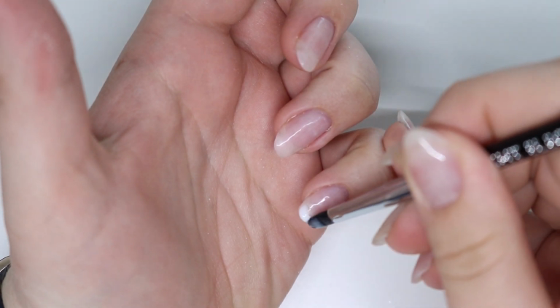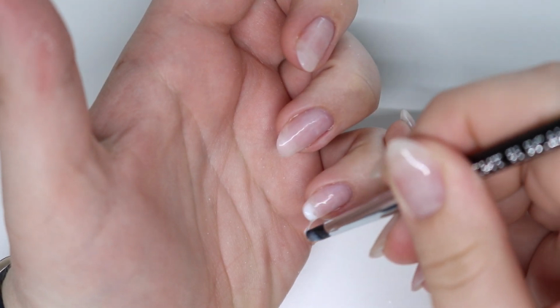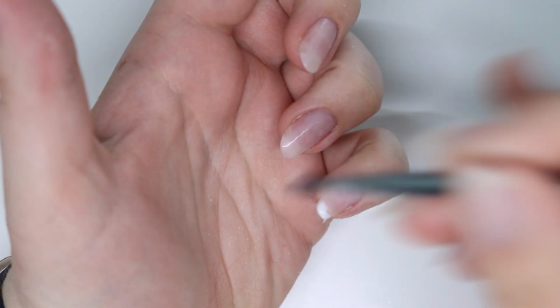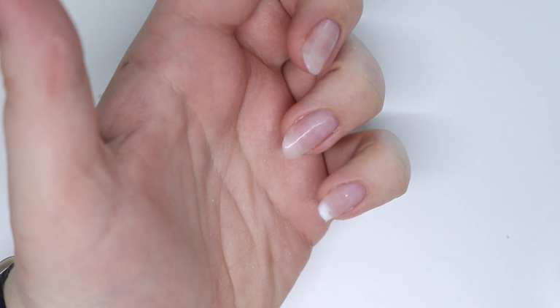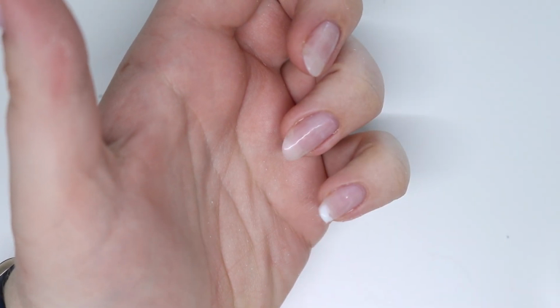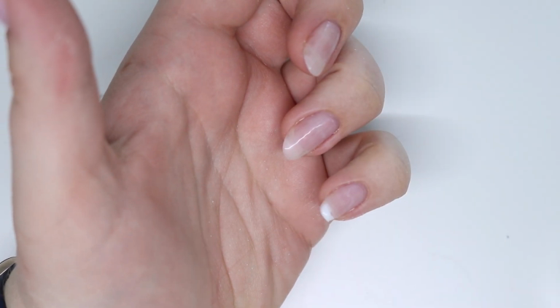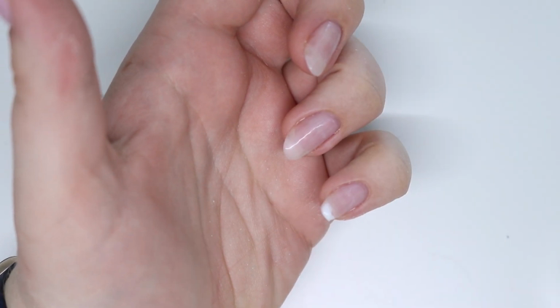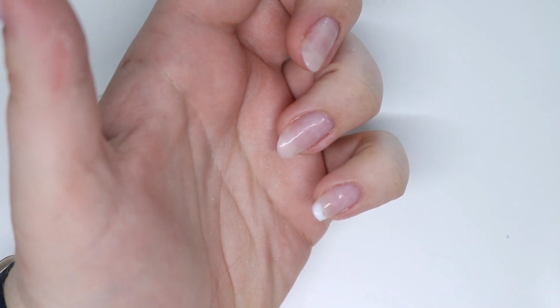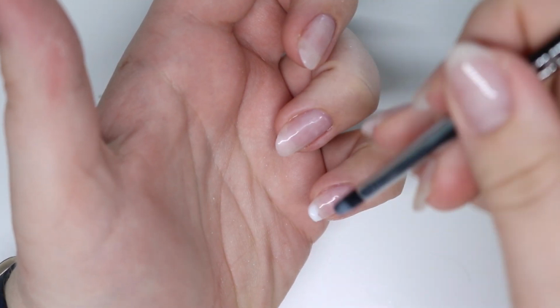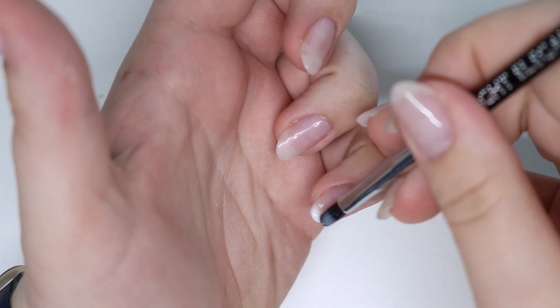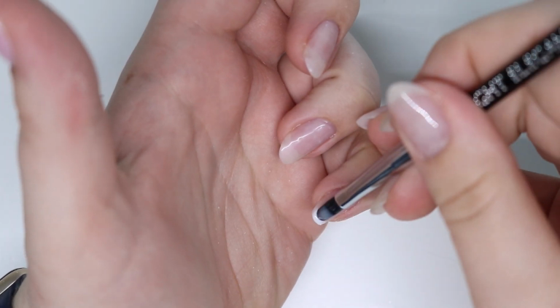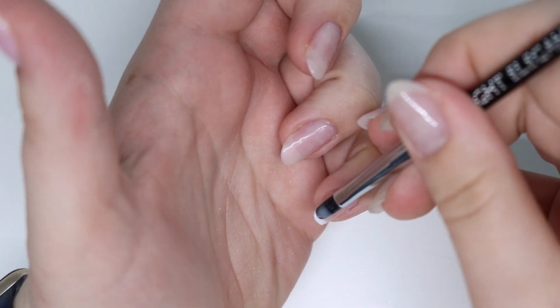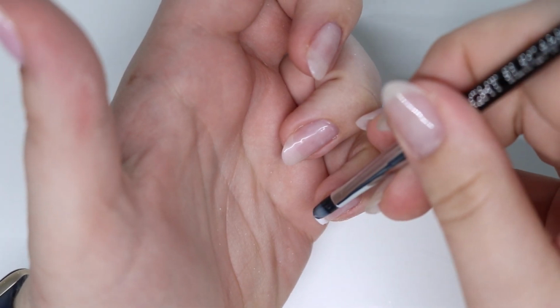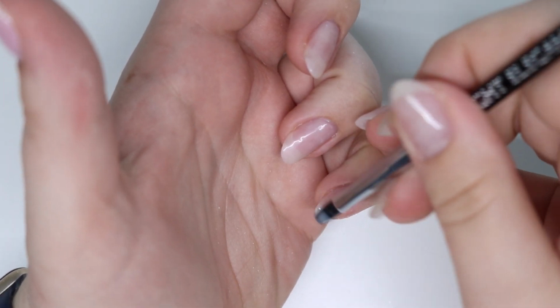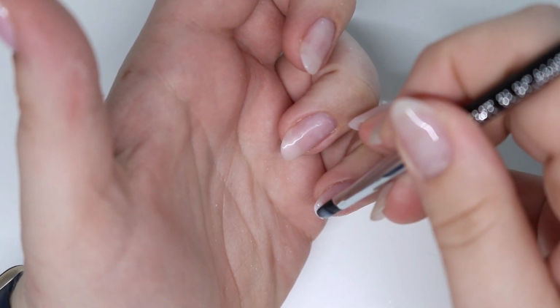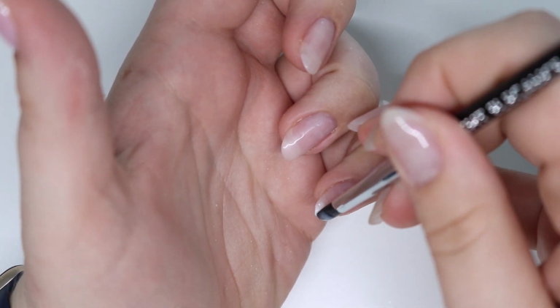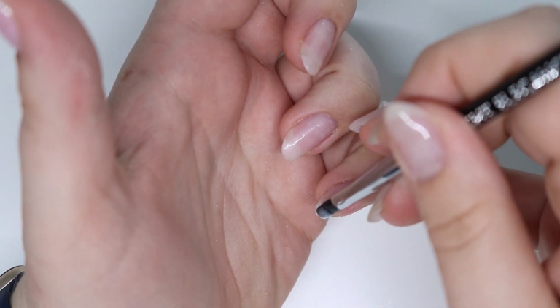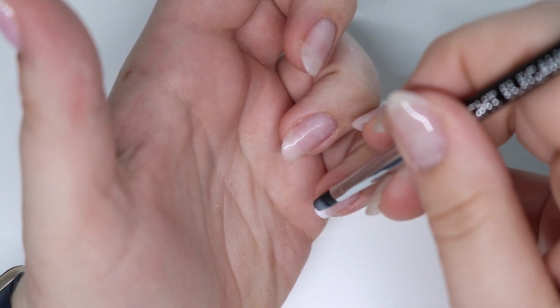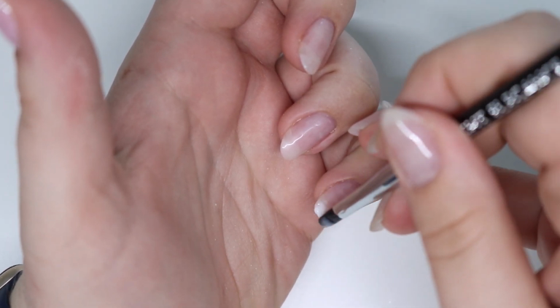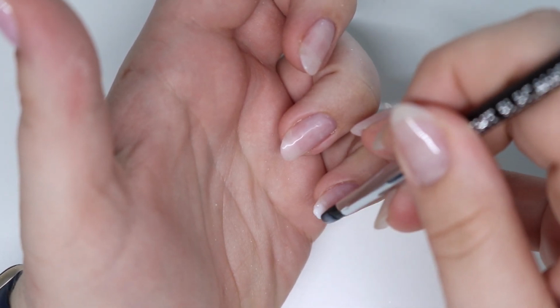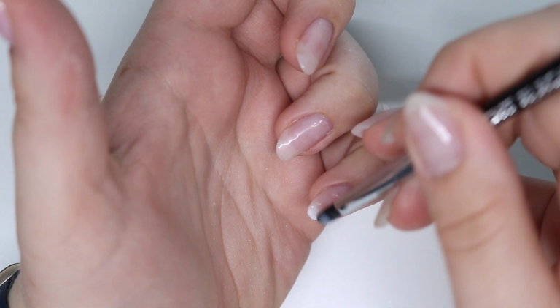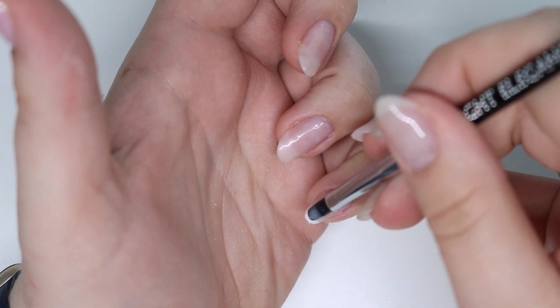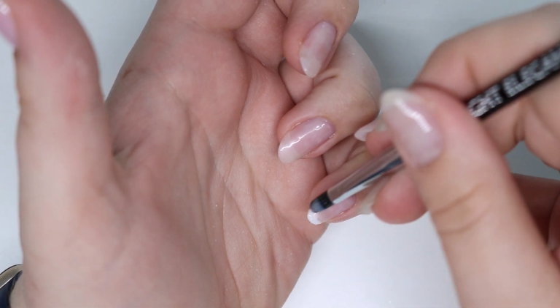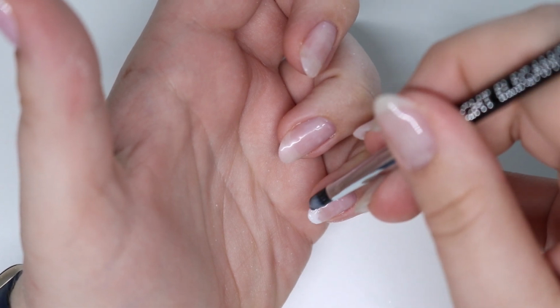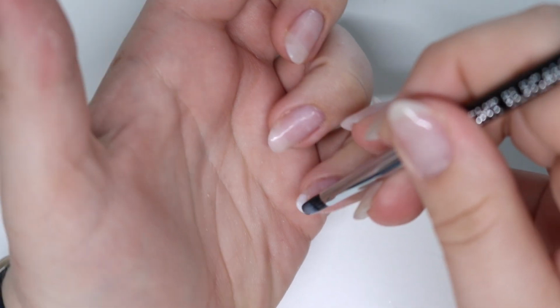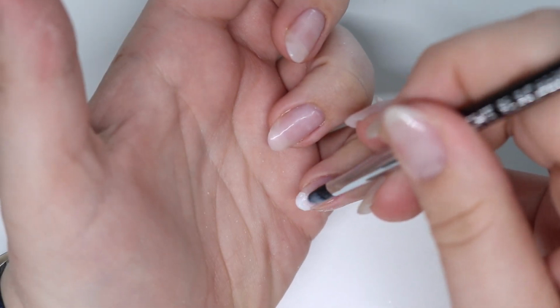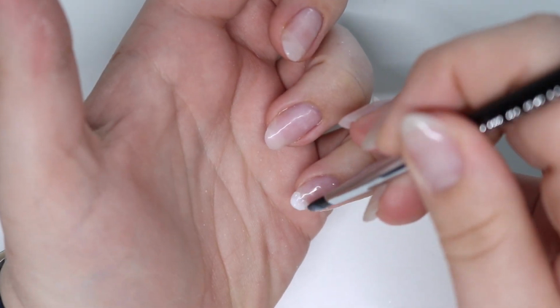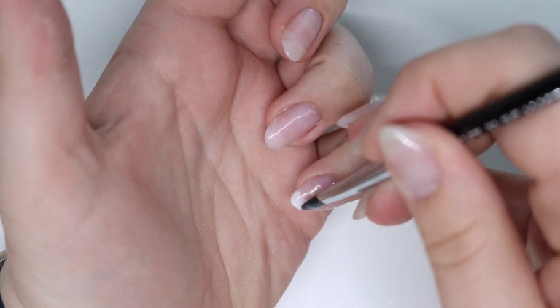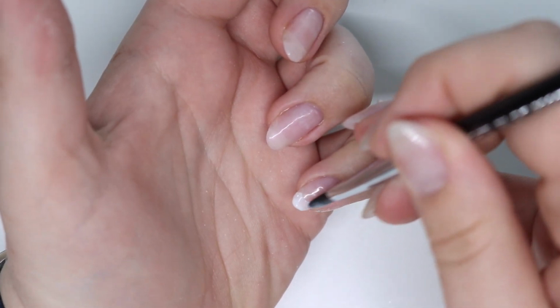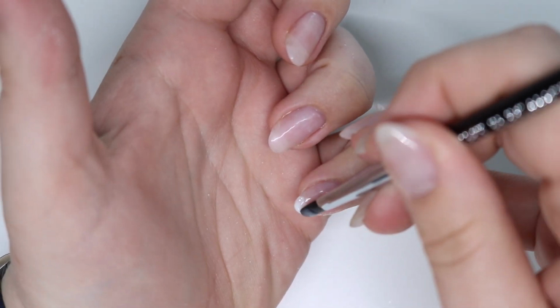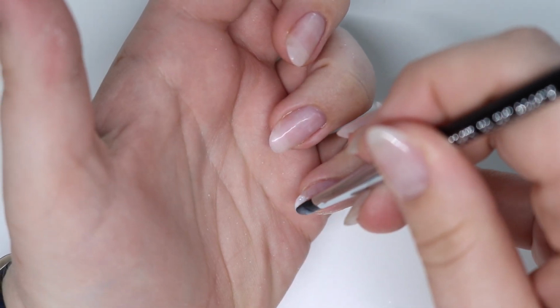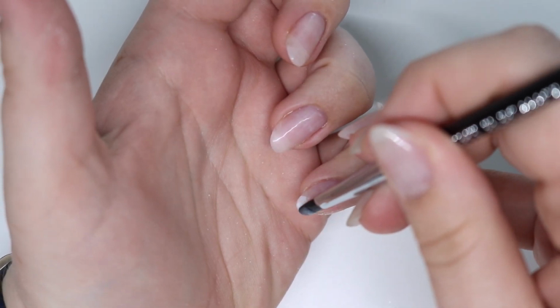We're going to come on to the pinky and repeat the process, so I will go ahead and let you watch that.